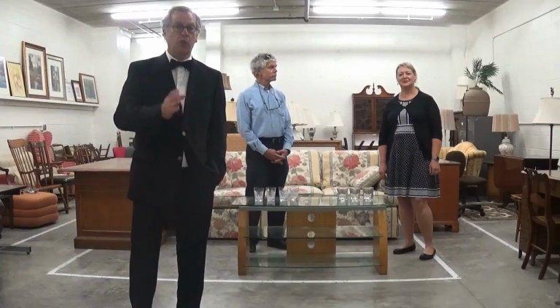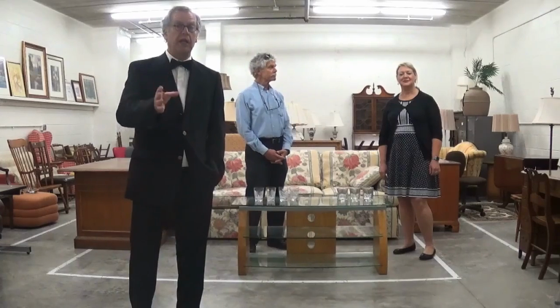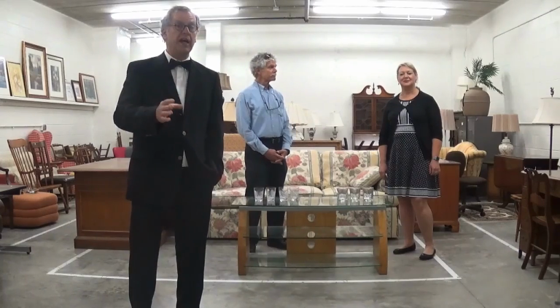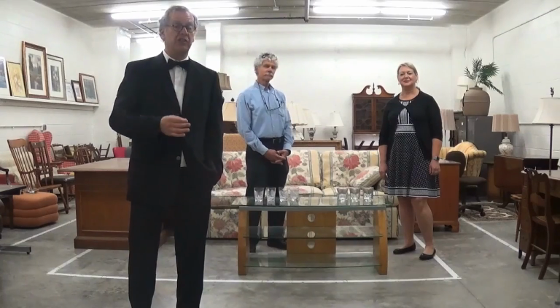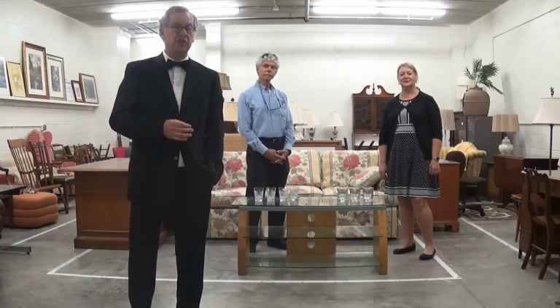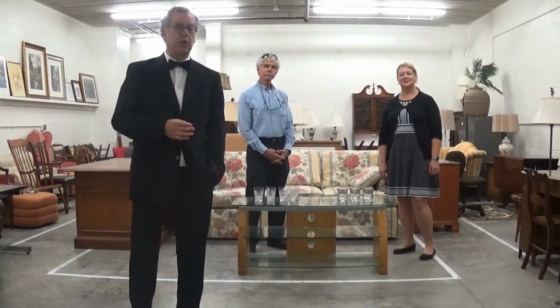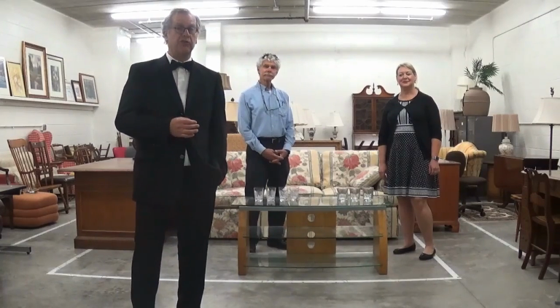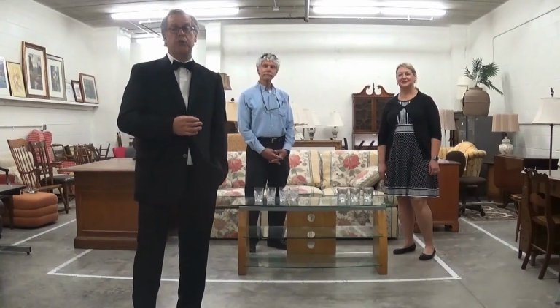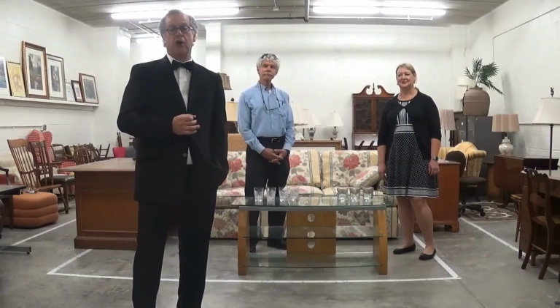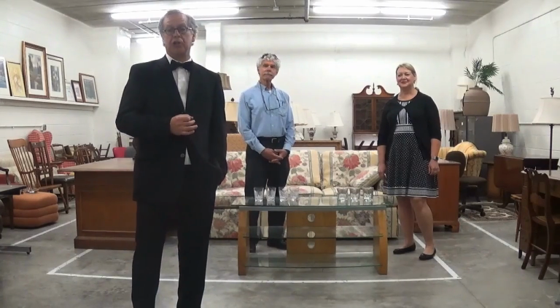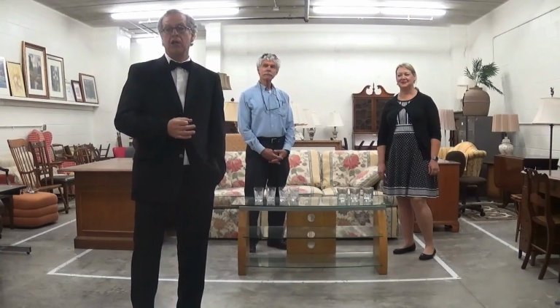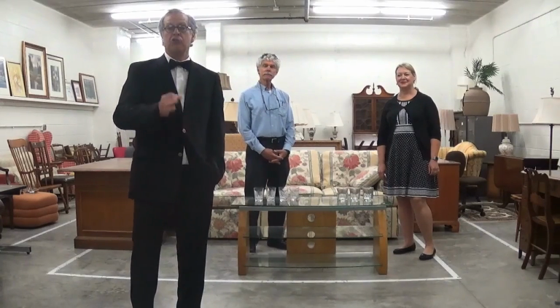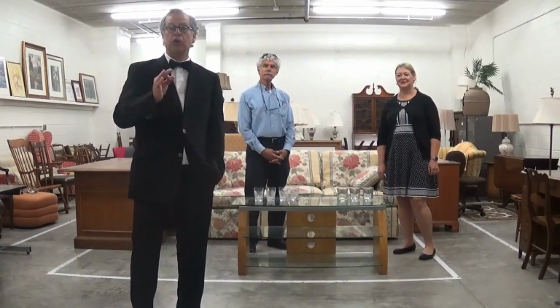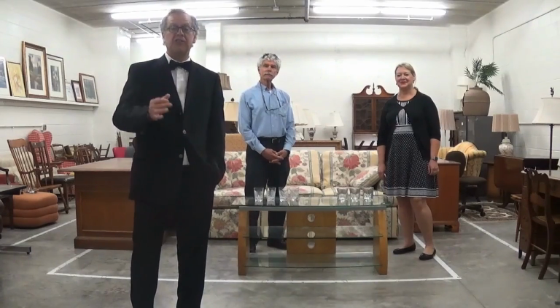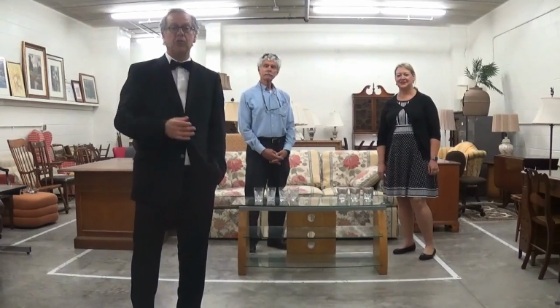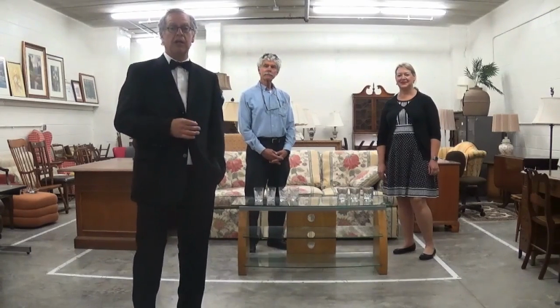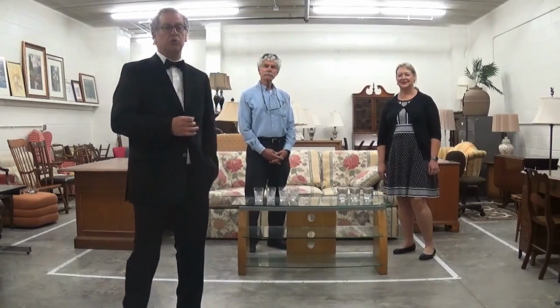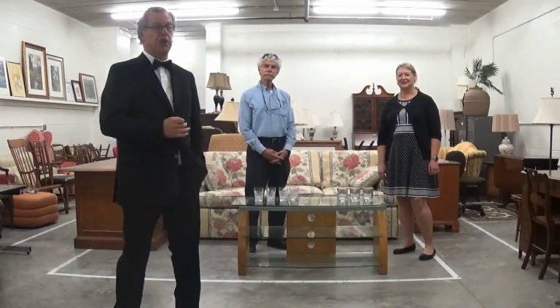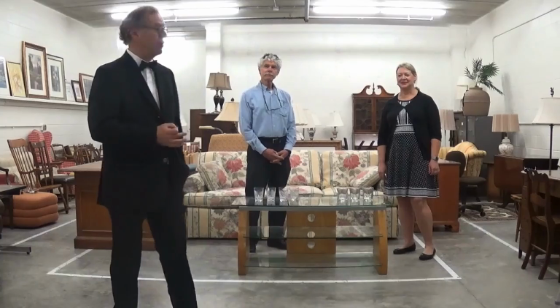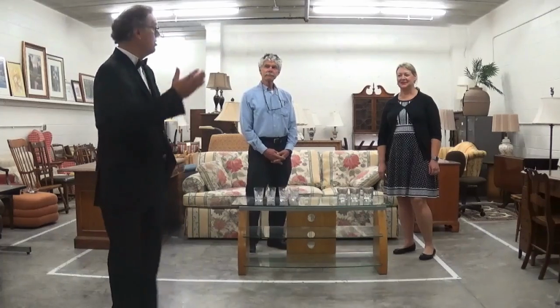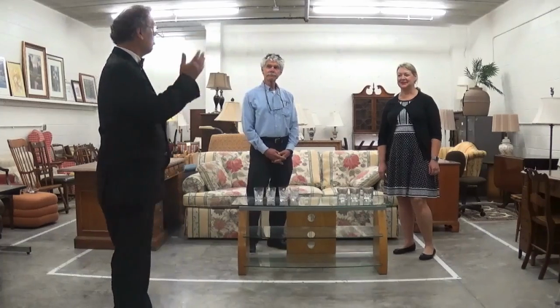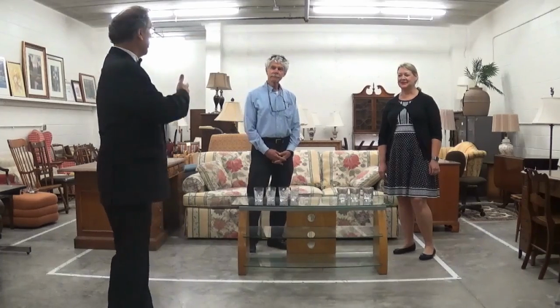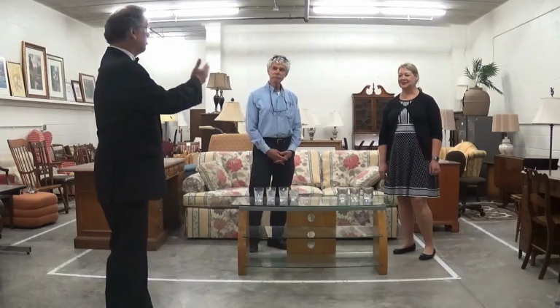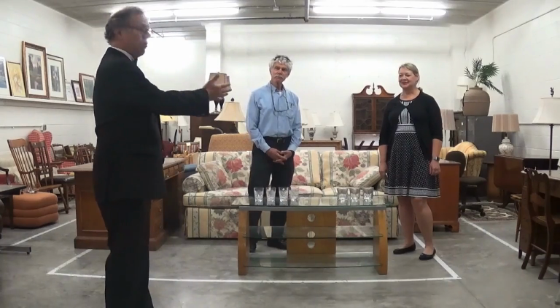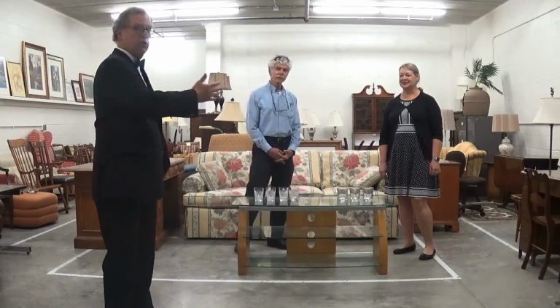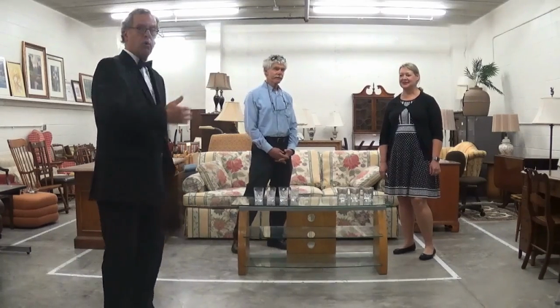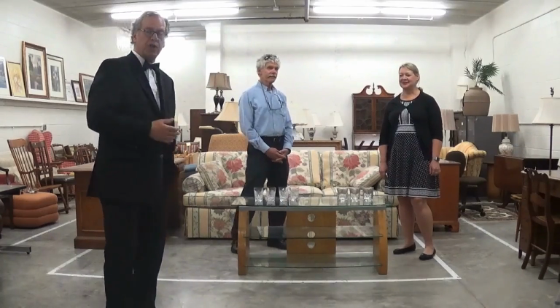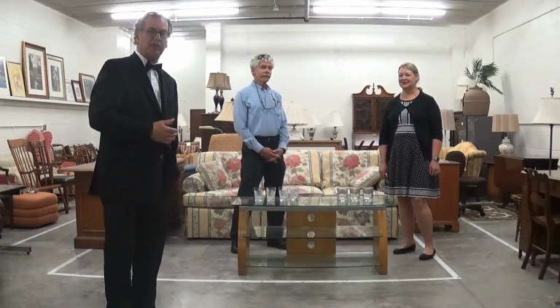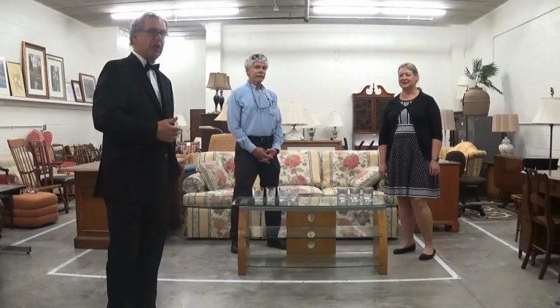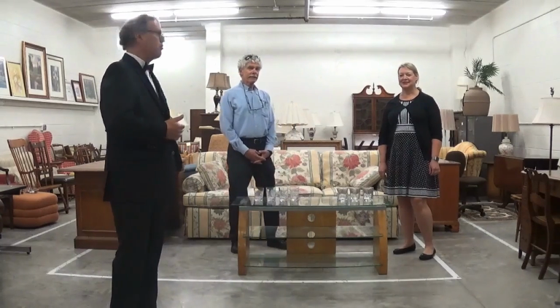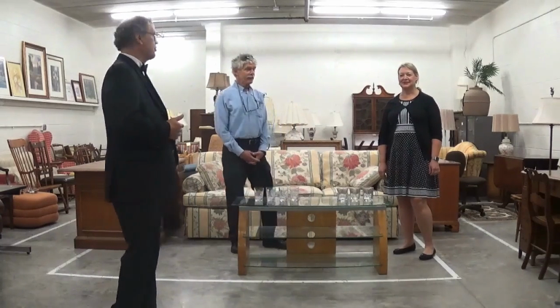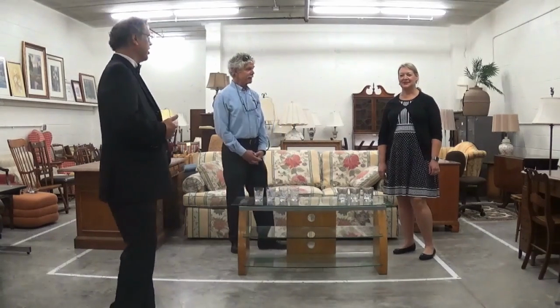We had a lot of success with last week's auction. So let's get right into it, shall we? Ray, Laura, what have you got to start us off with today?